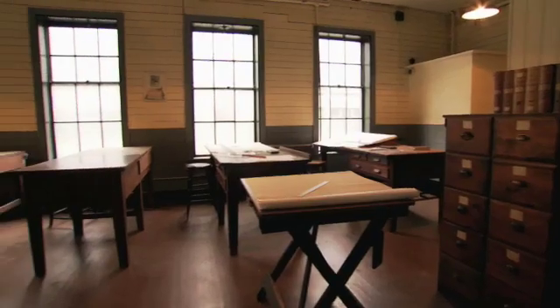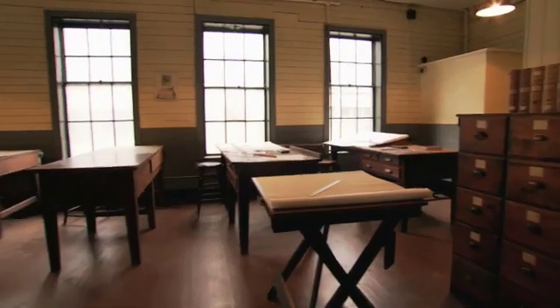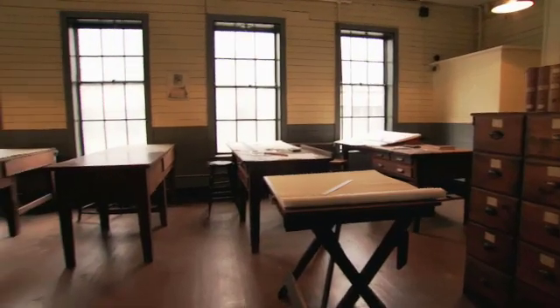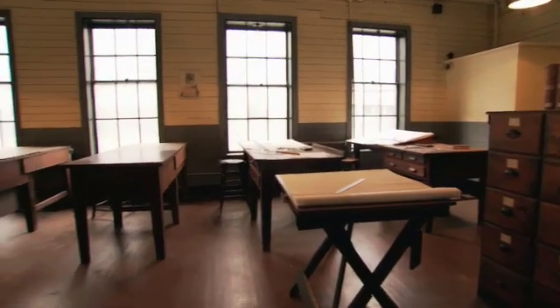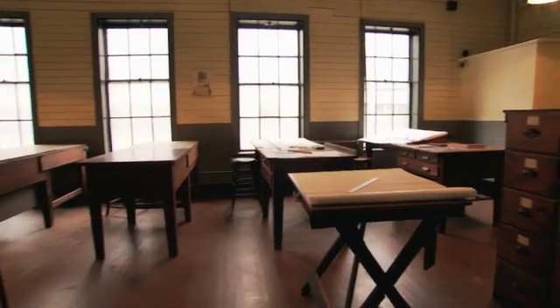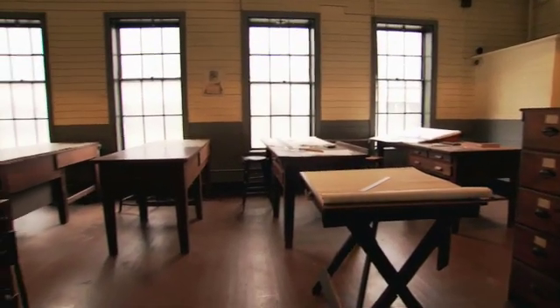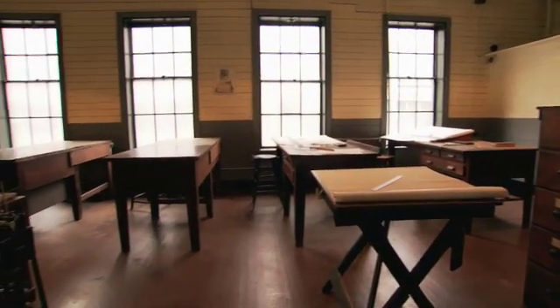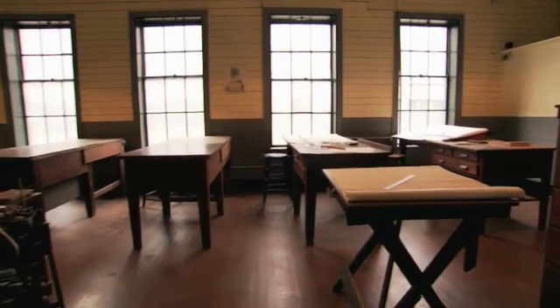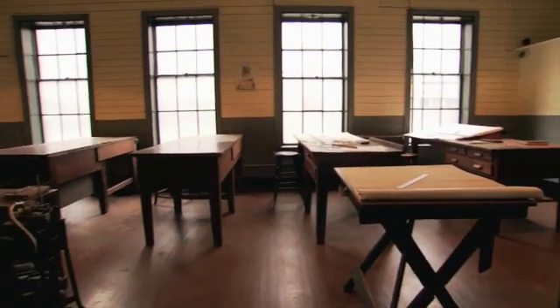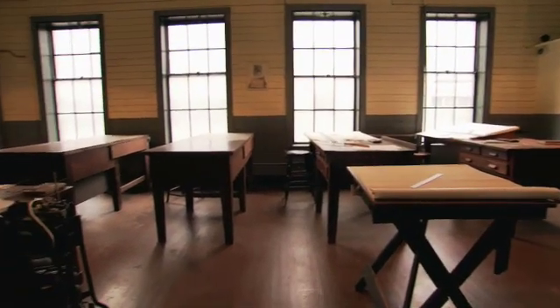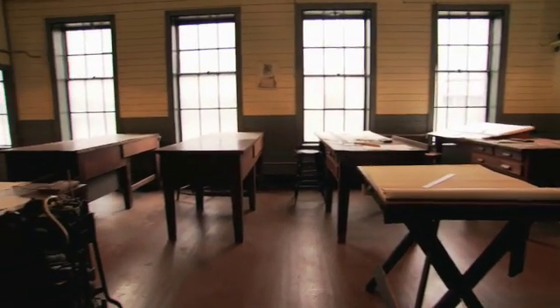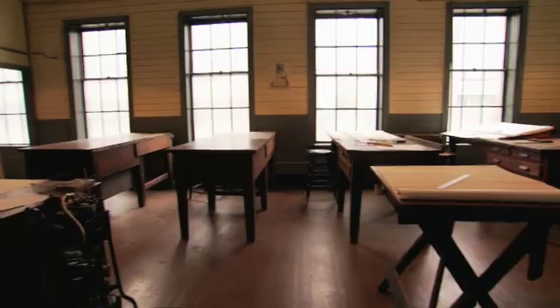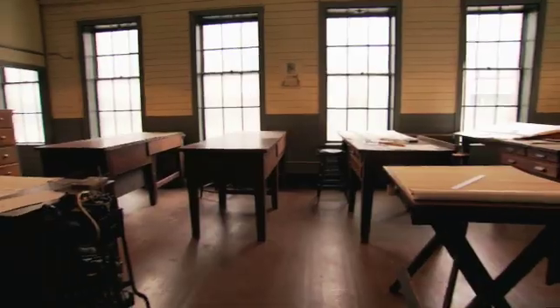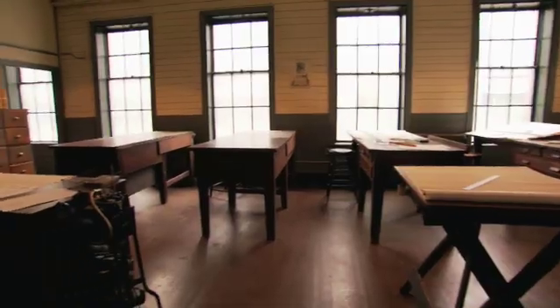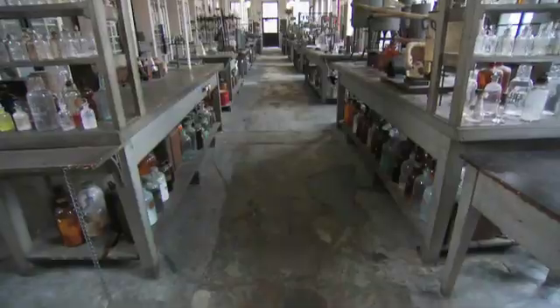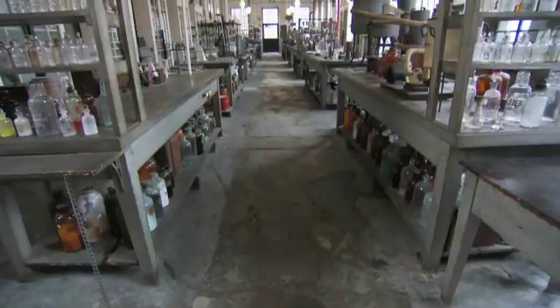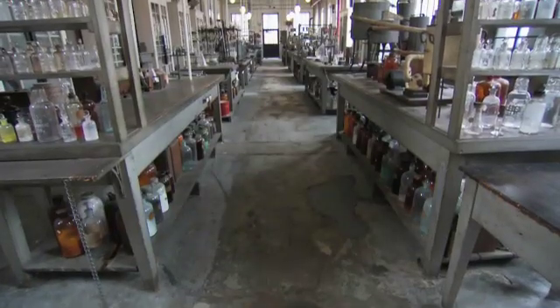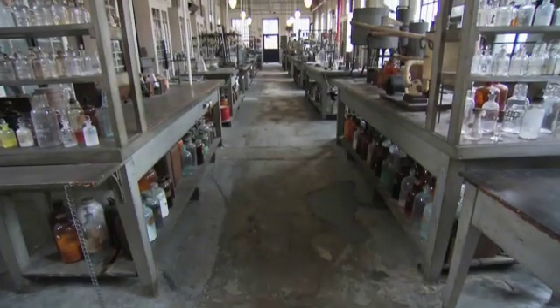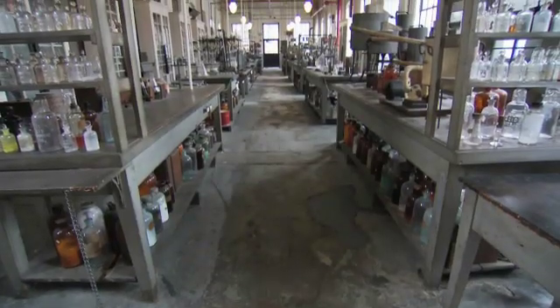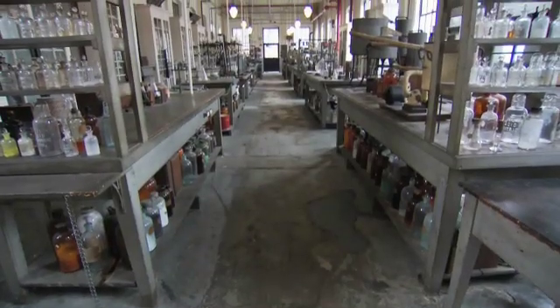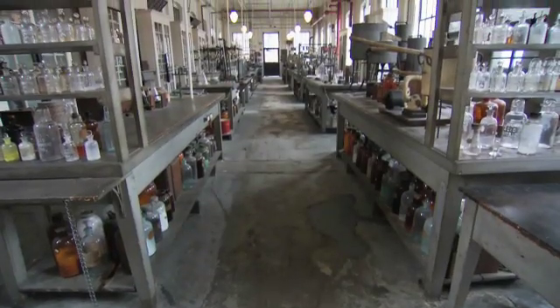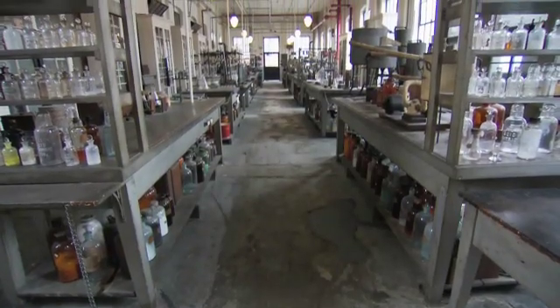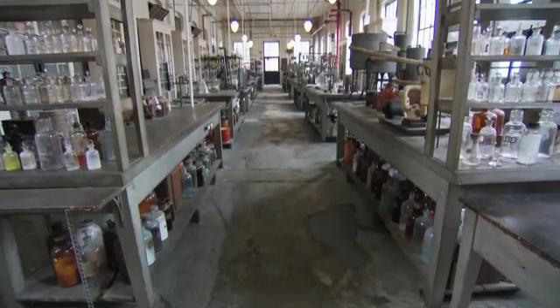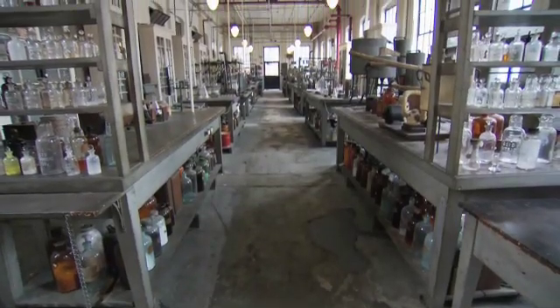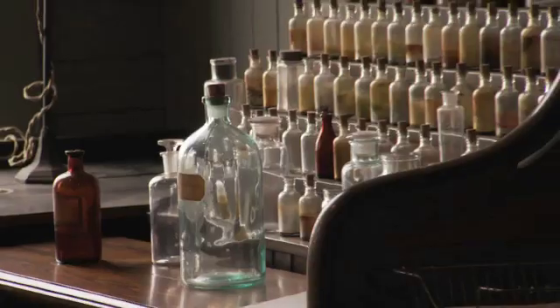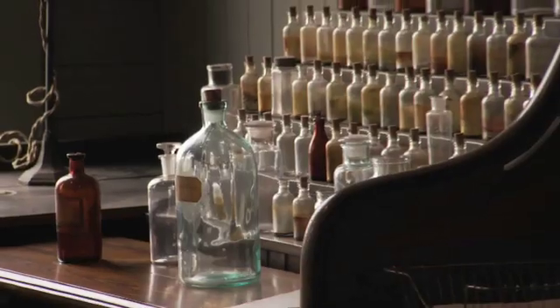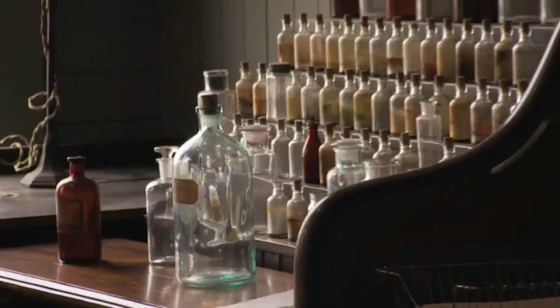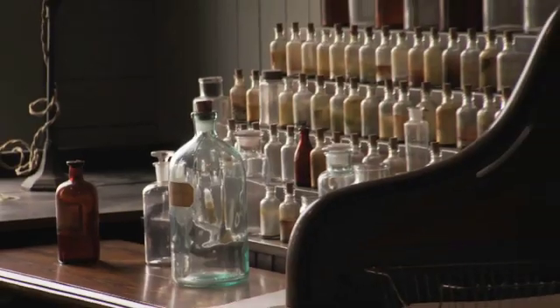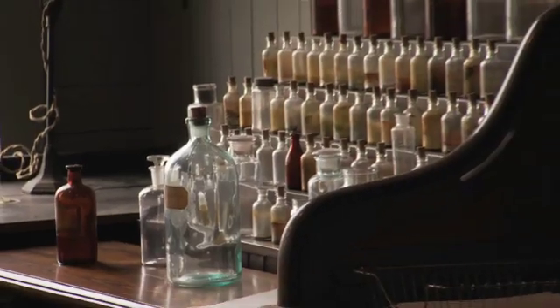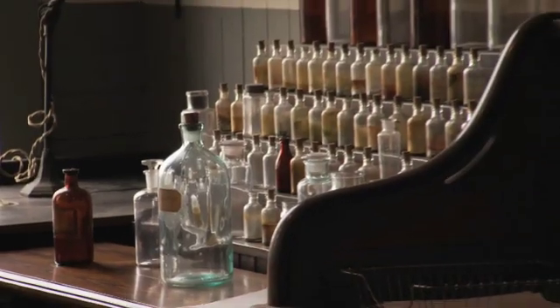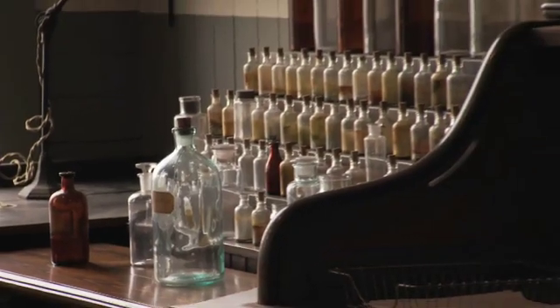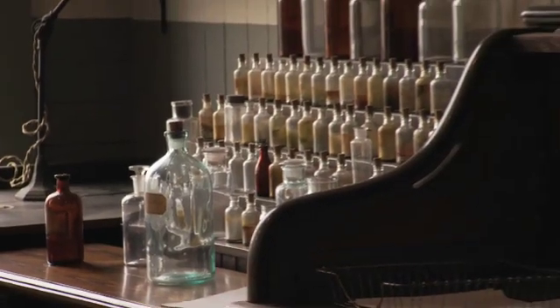The laboratory that survives today gives you a clear idea of how Edison conceives of the R&D process. You get a sense of what he thought was important for being a successful innovator.